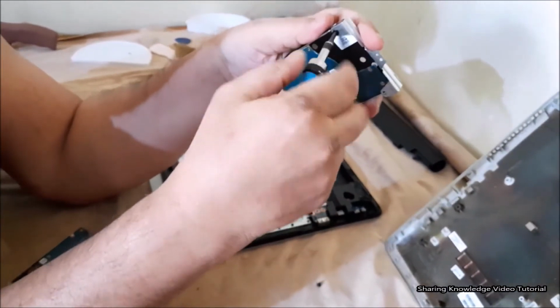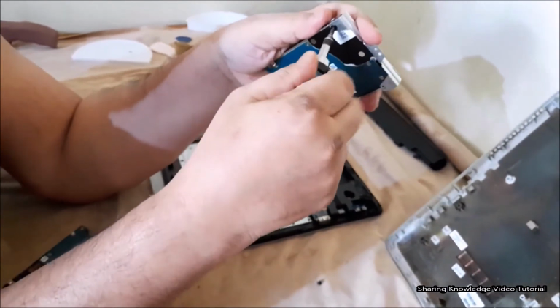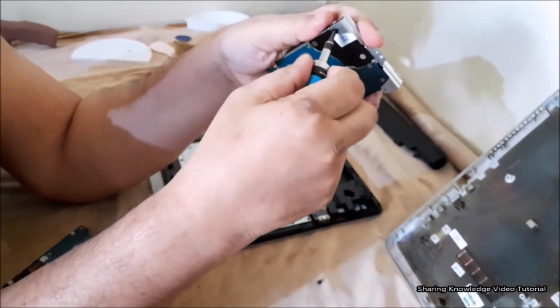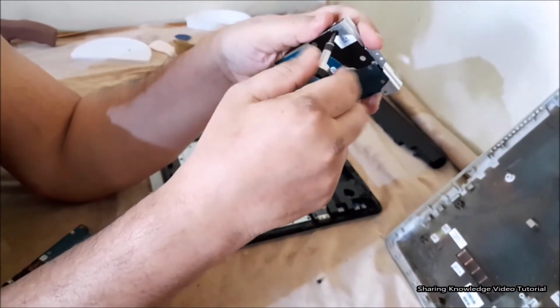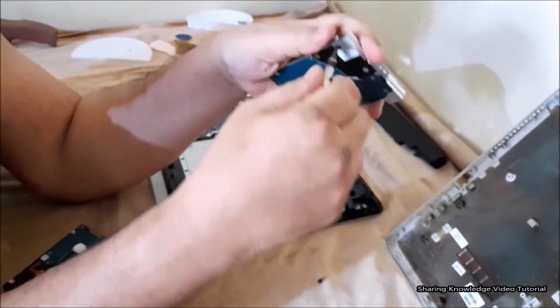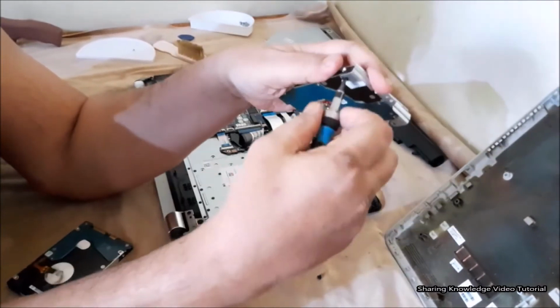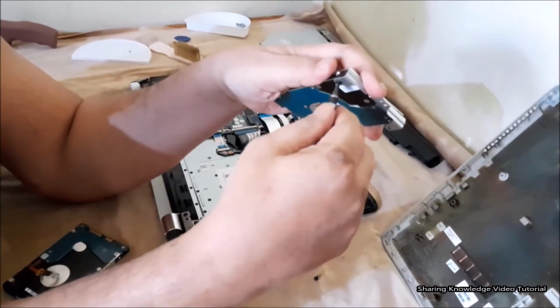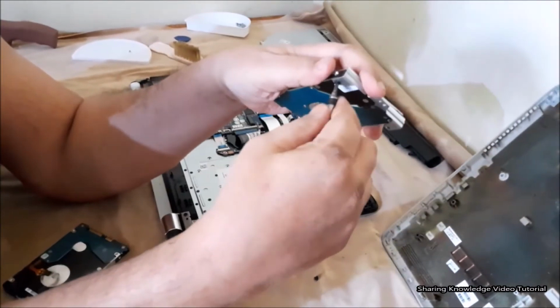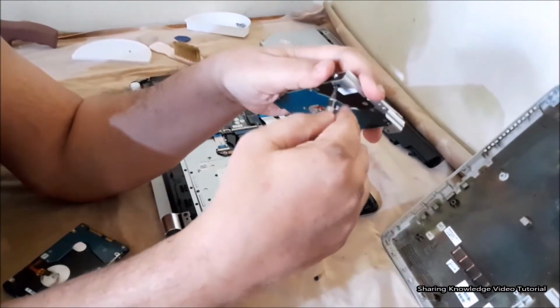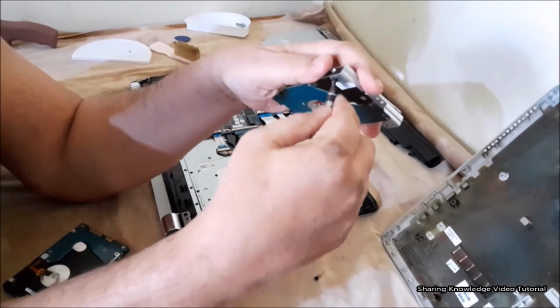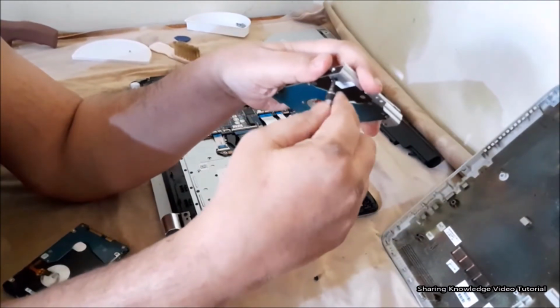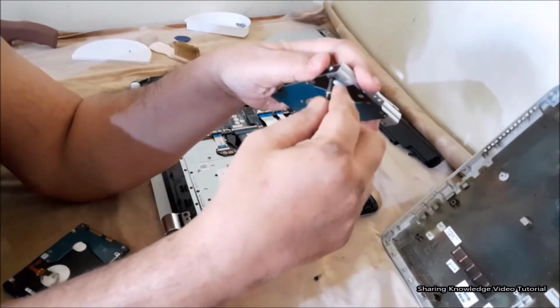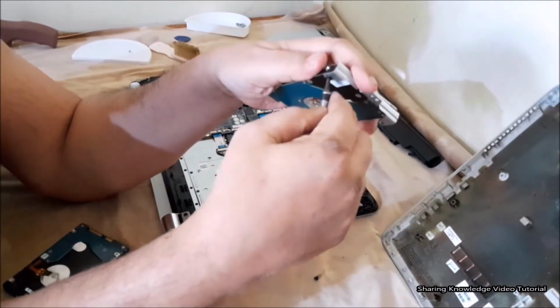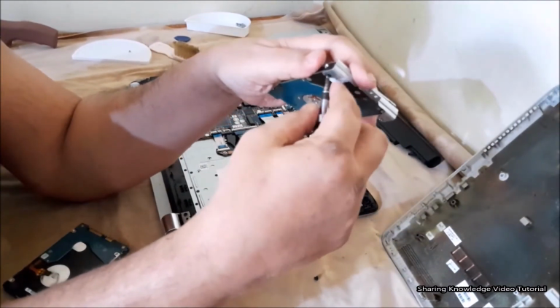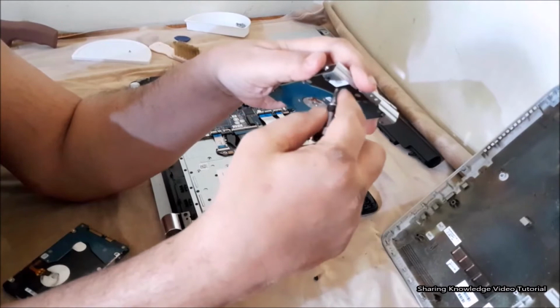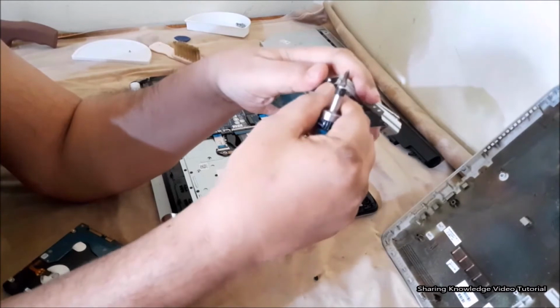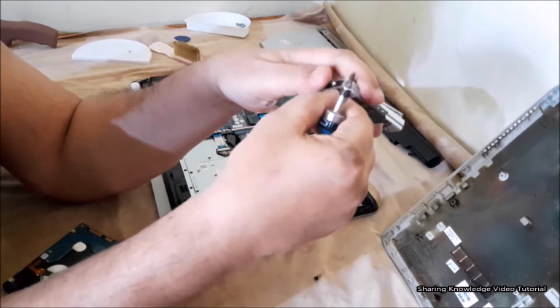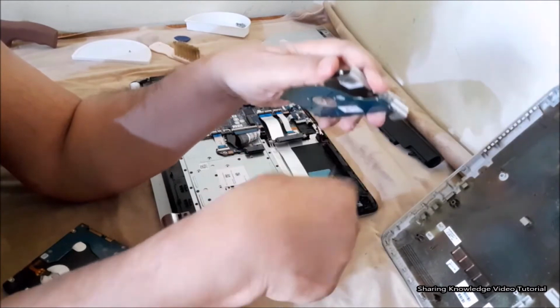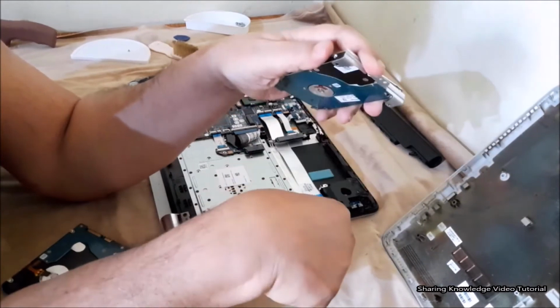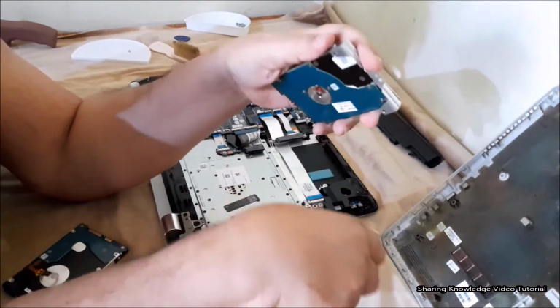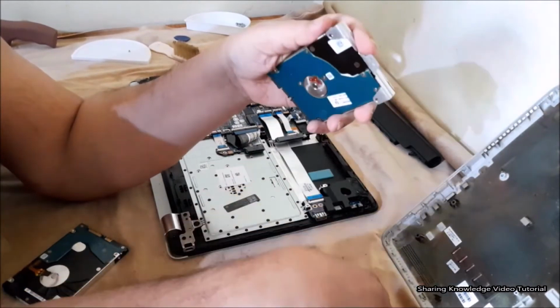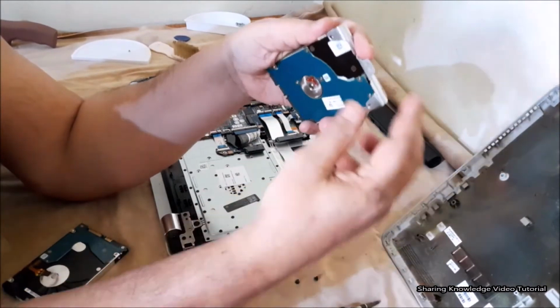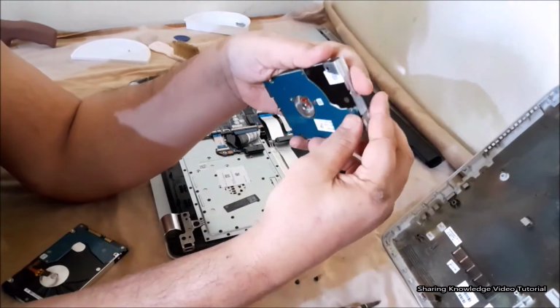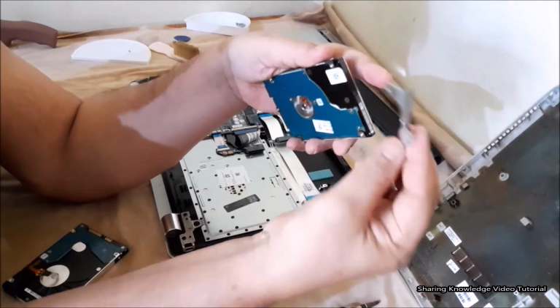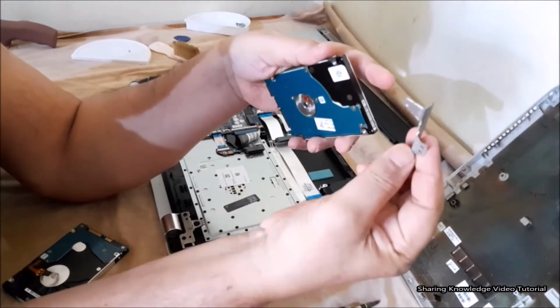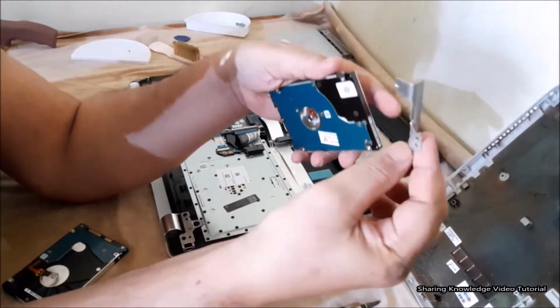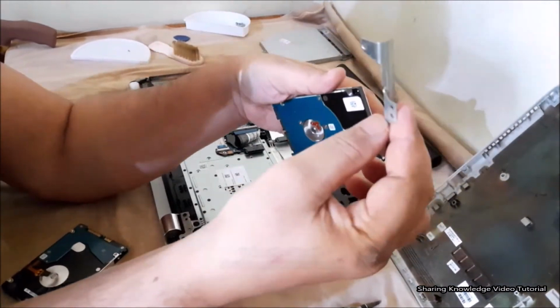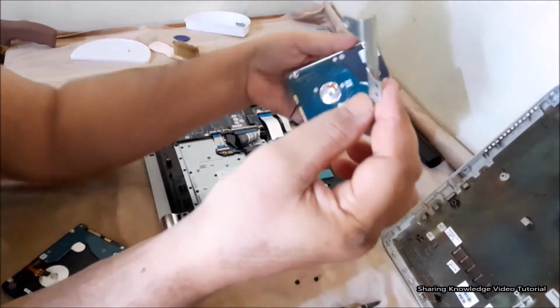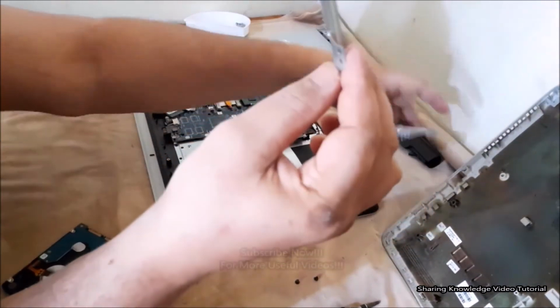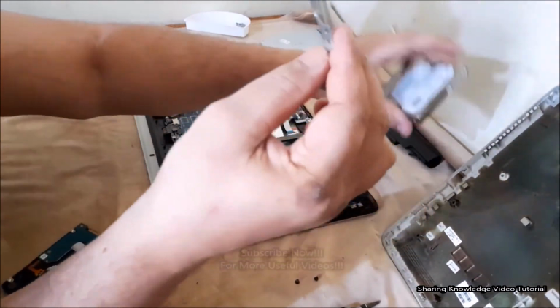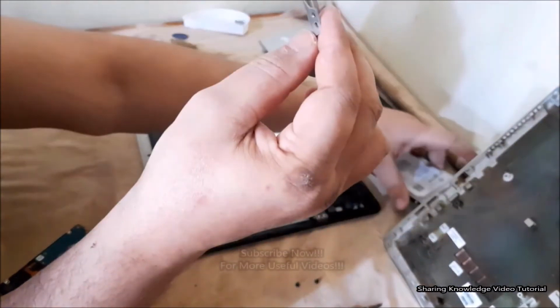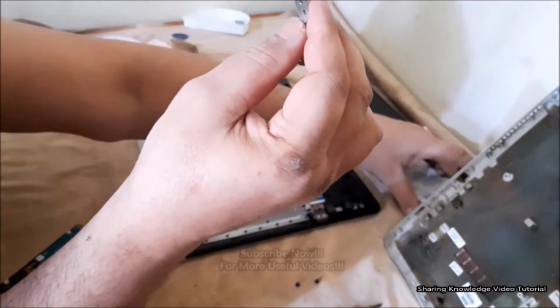Then remove the hard disk drive from the static carrier bay by removing the two head screws that secure the hard disk drive to the carrier bay.